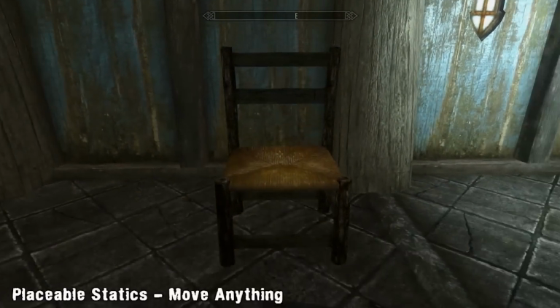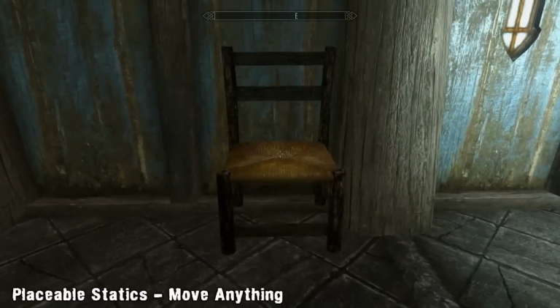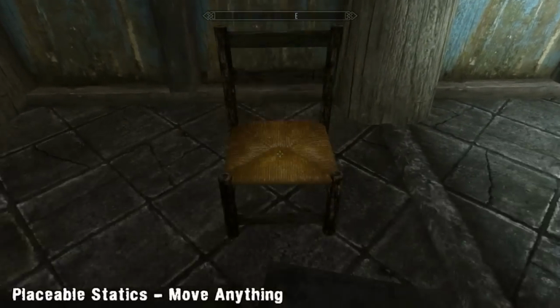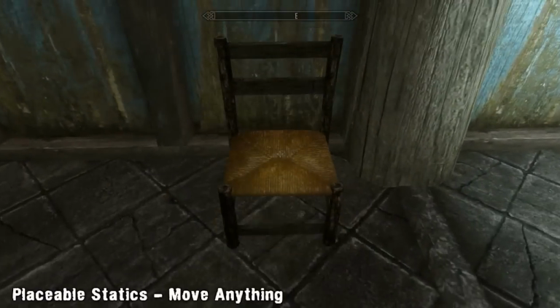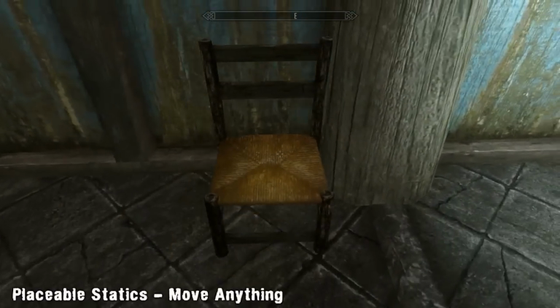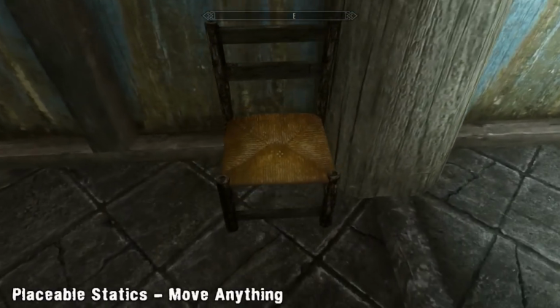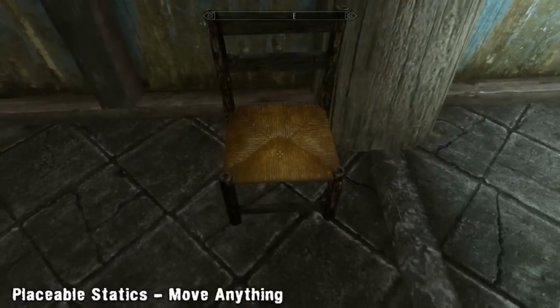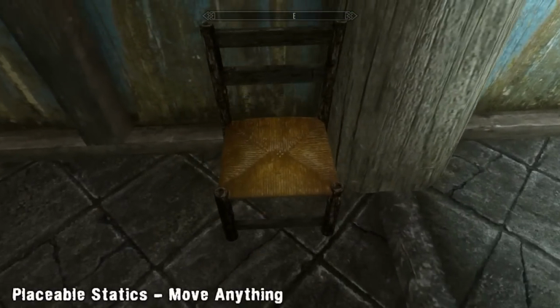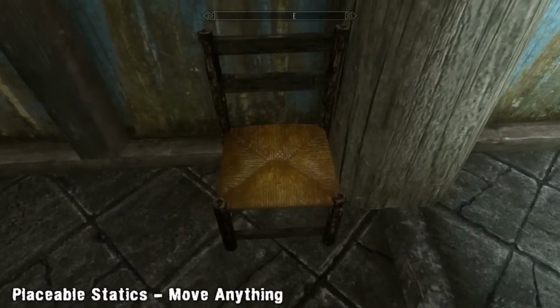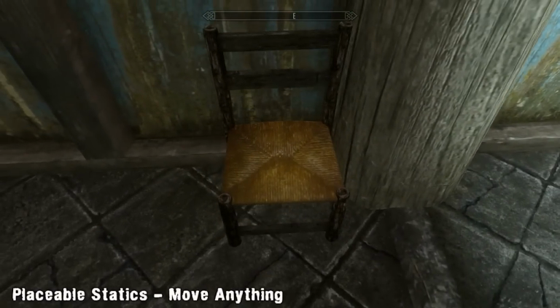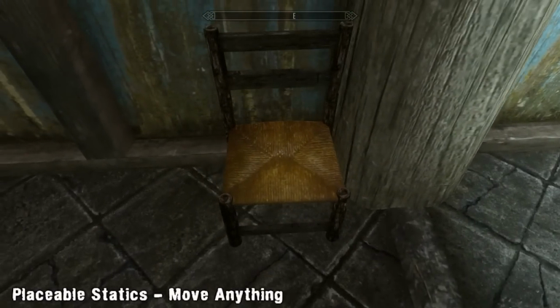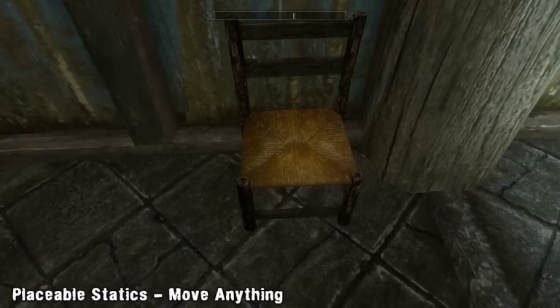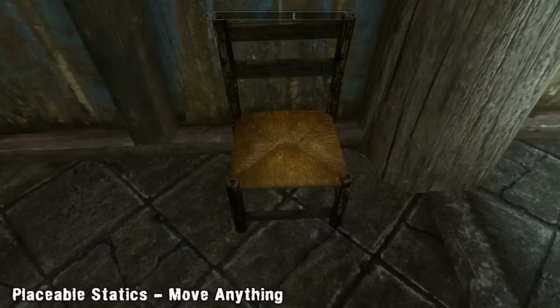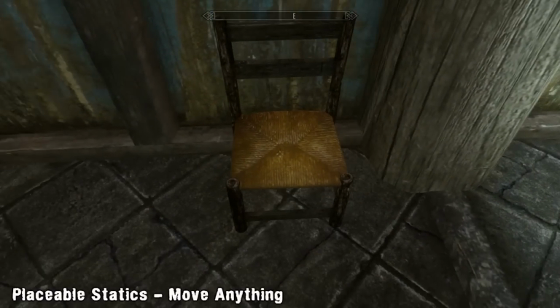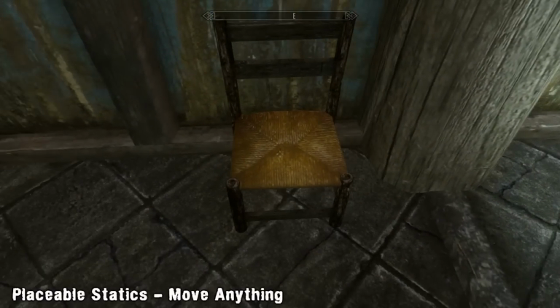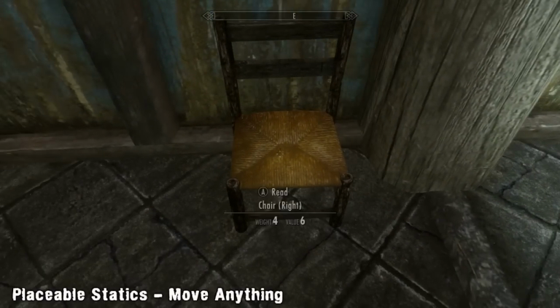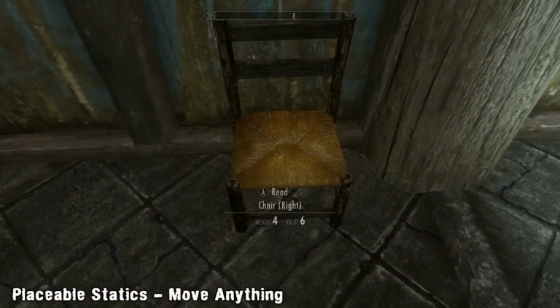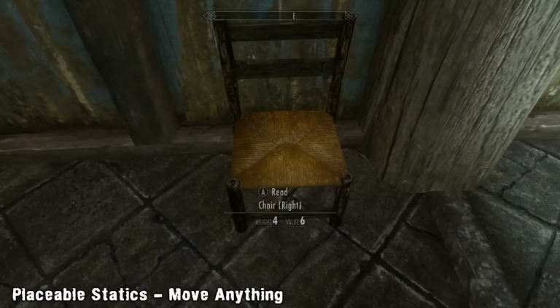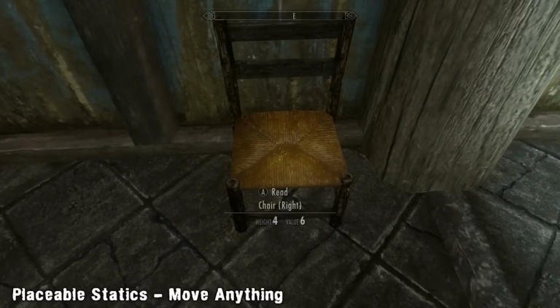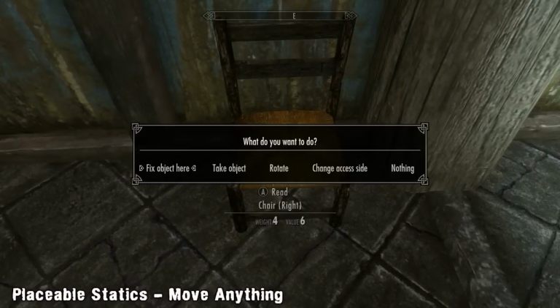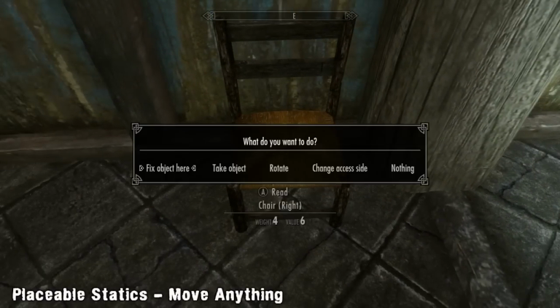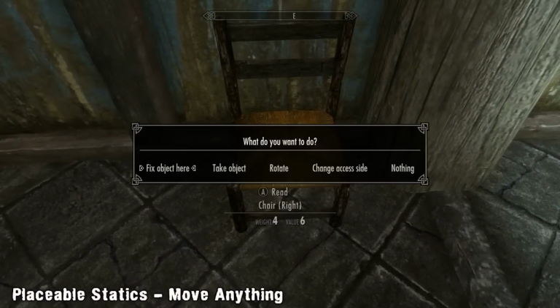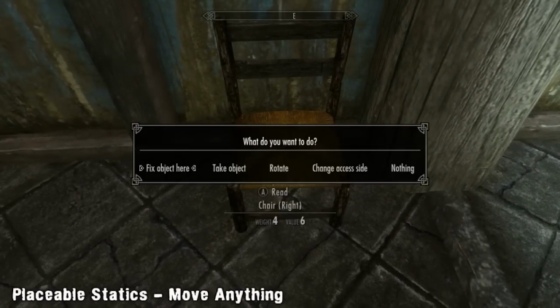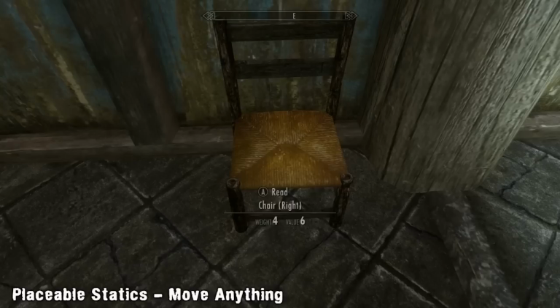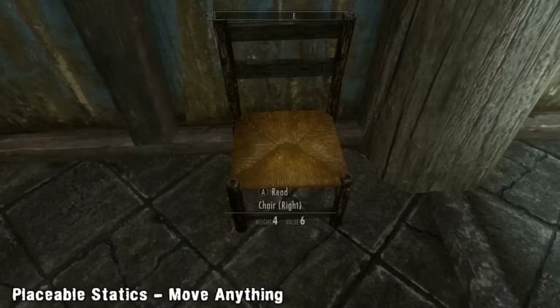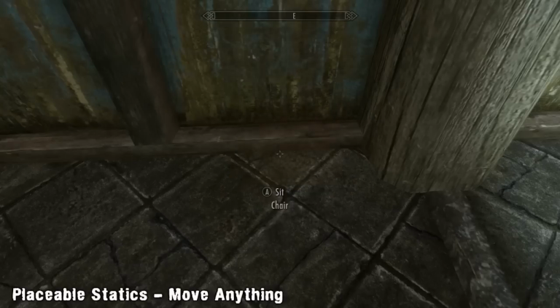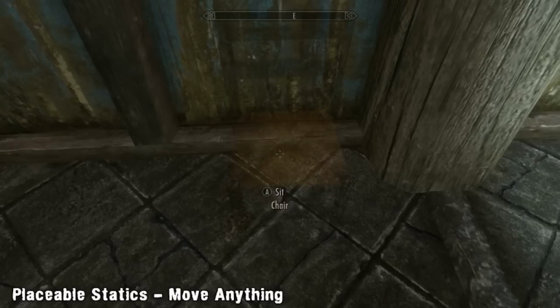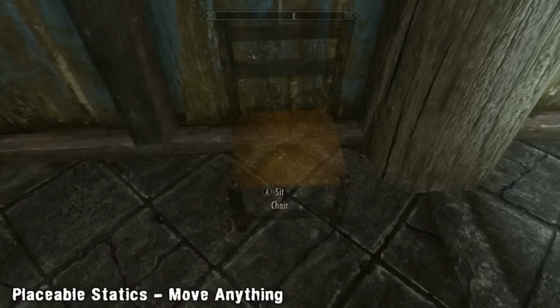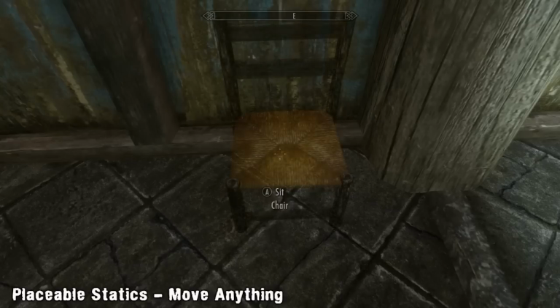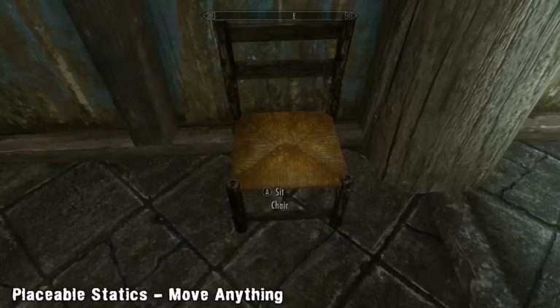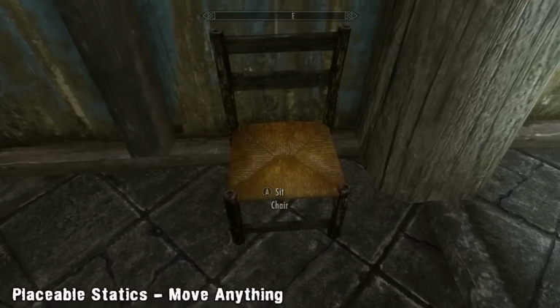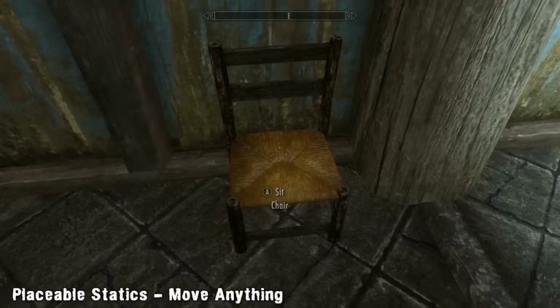Once you have an item in the place you want it to be, you can choose to fix it in place. The item will then behave like it should and can't be moved again until you pick it back up.